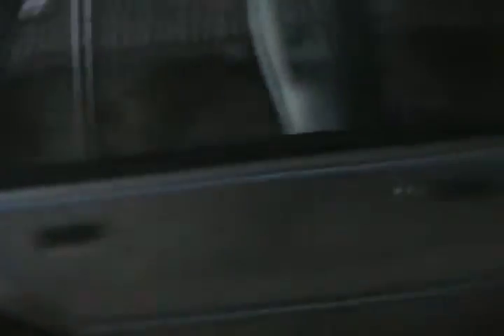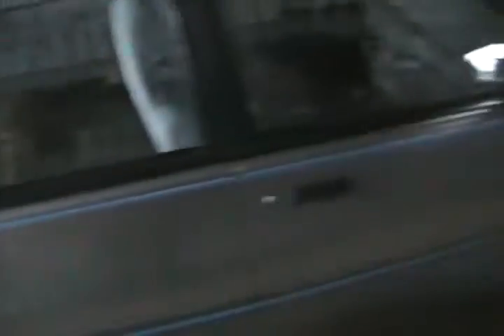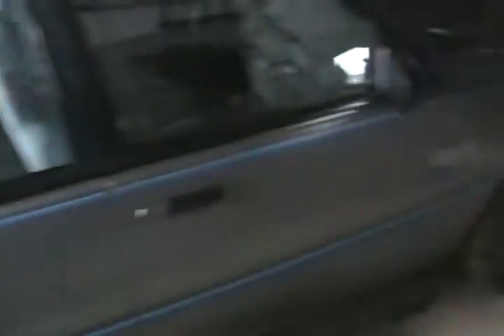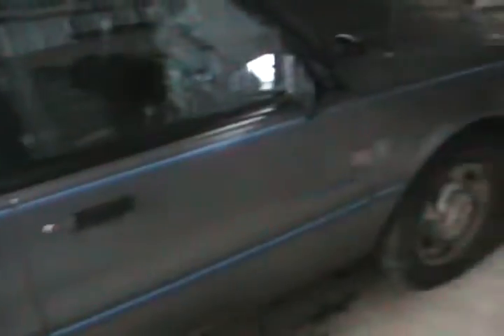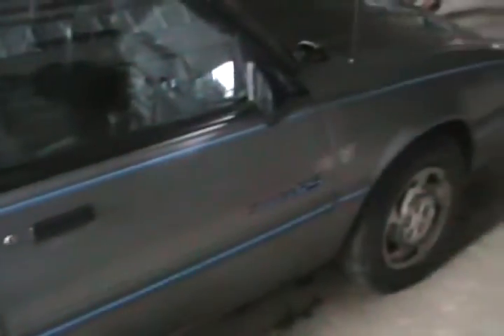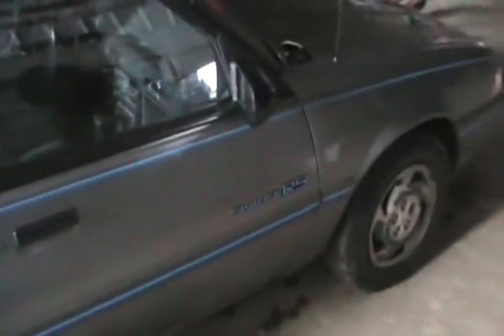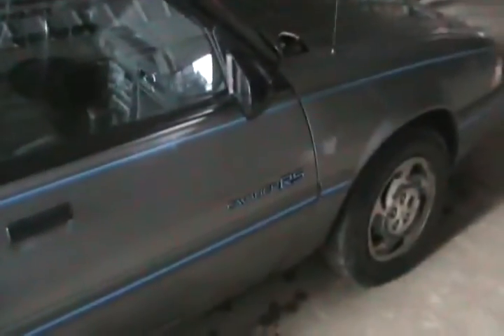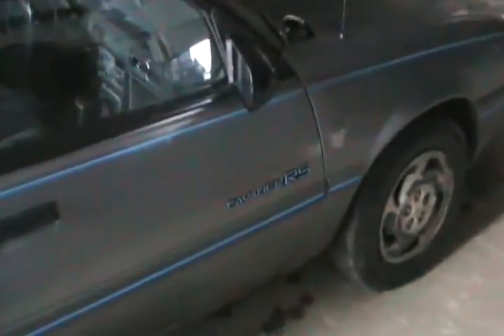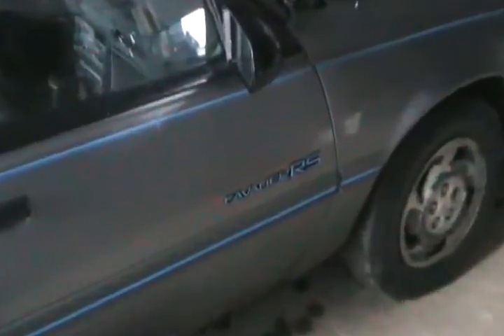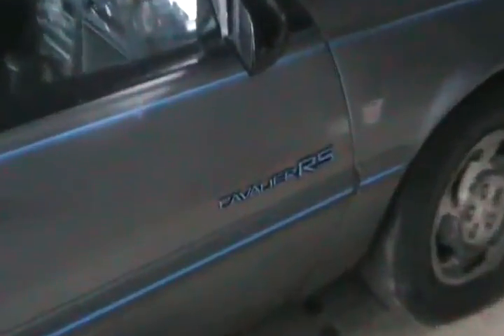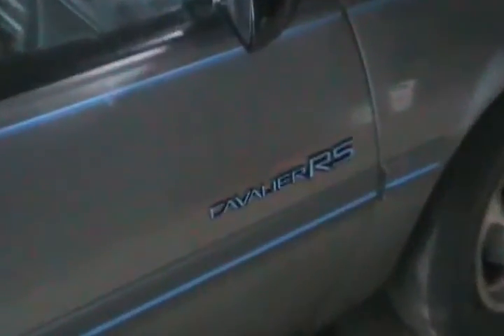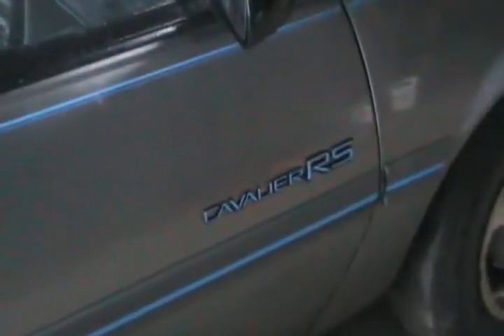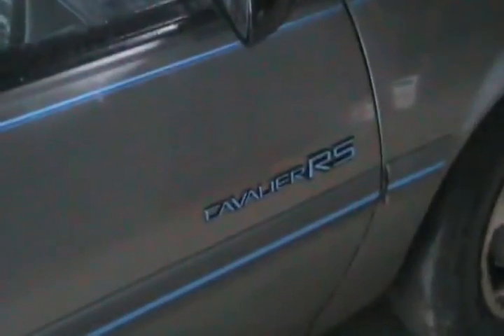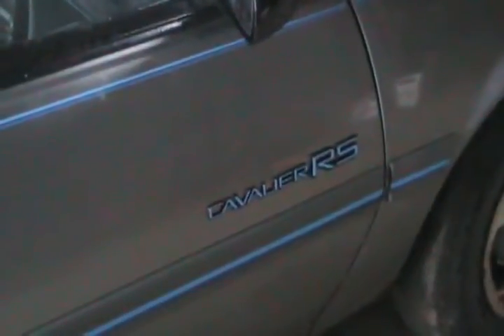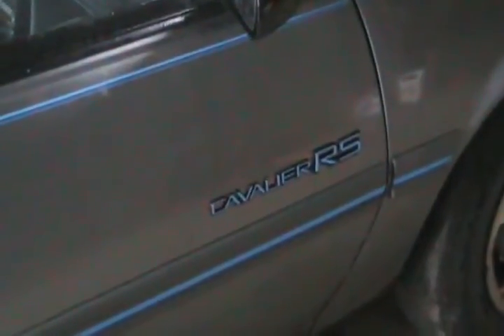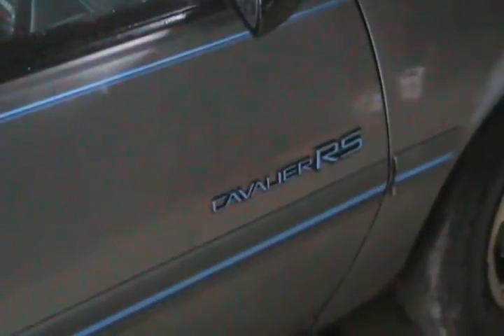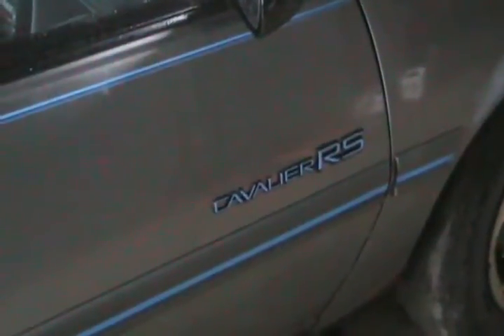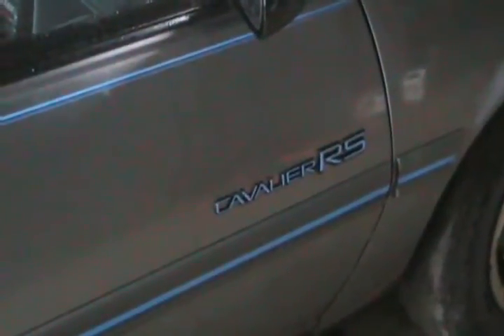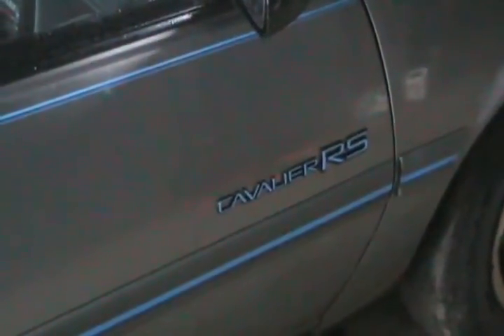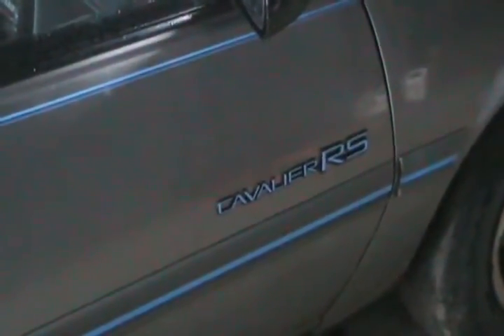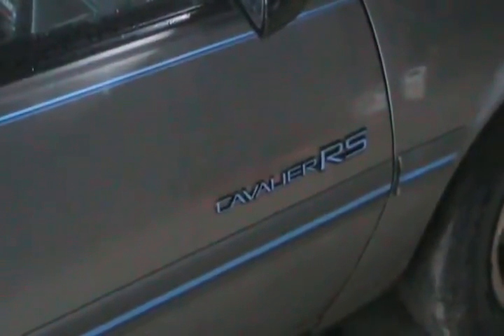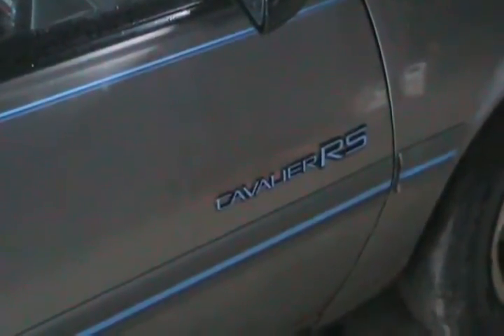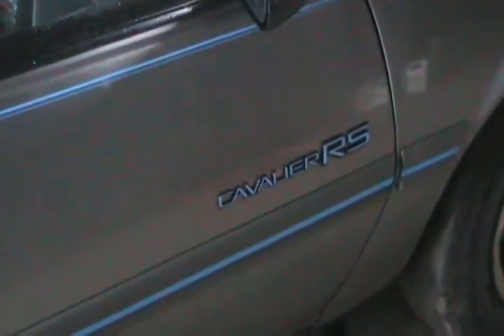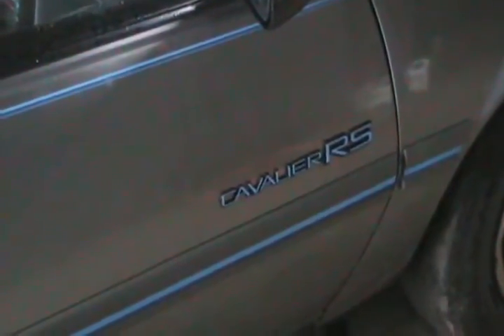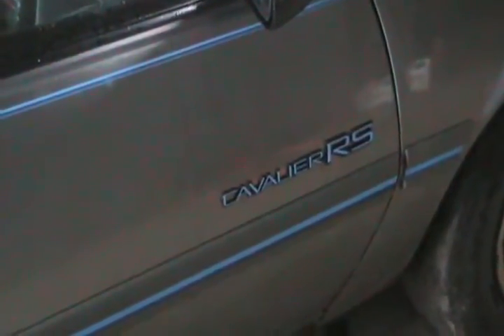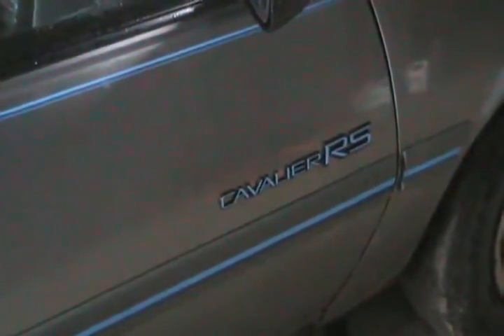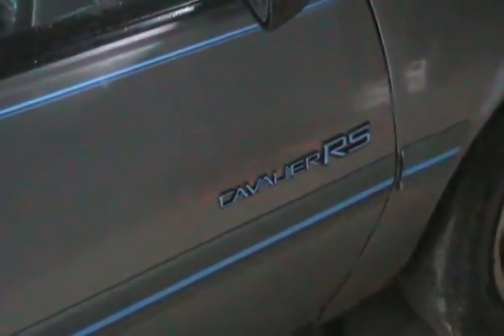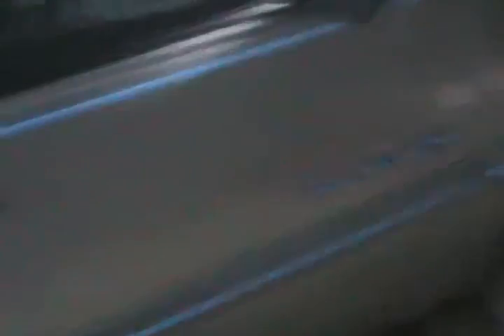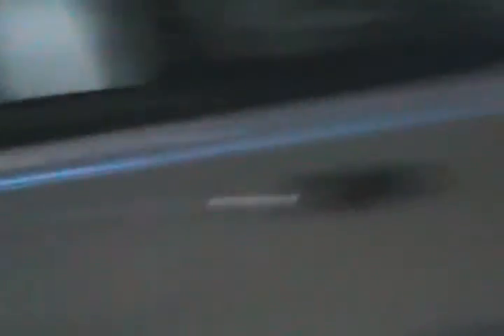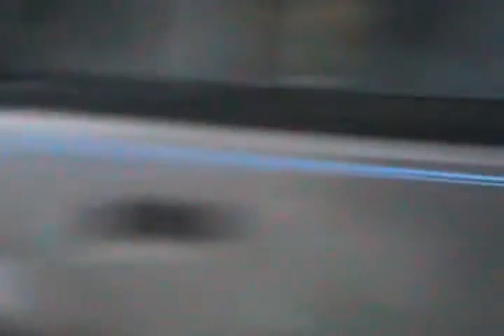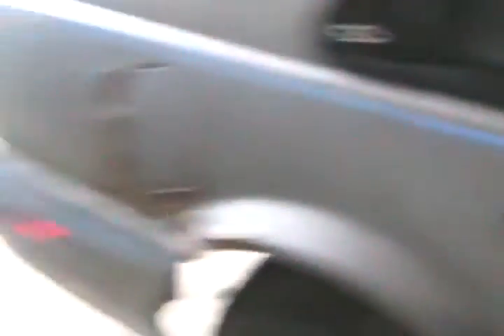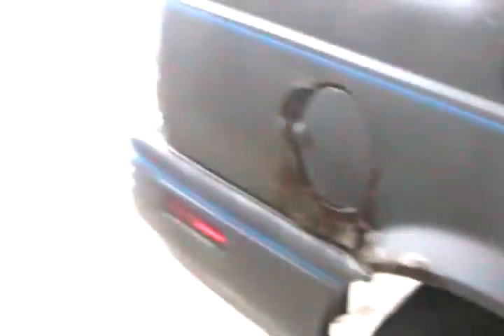I'm judging by looking at that rust that Rally Sports — or RS — stands for 'real shitty.'